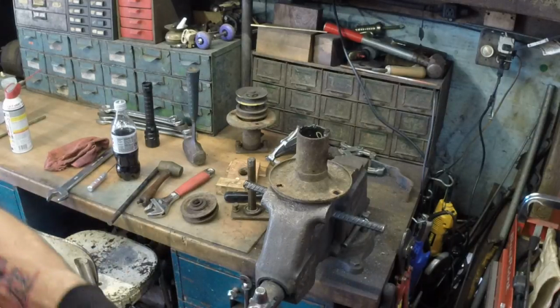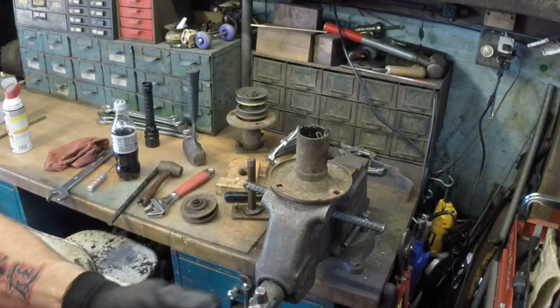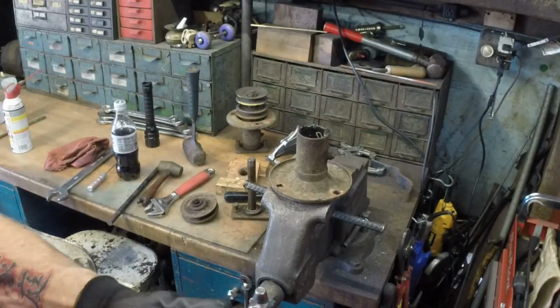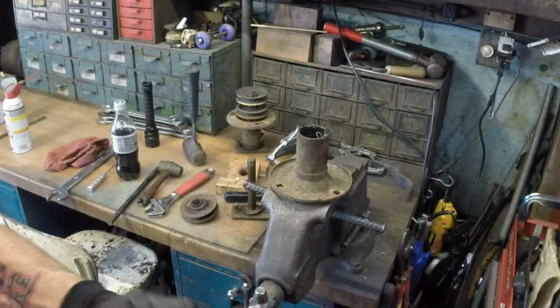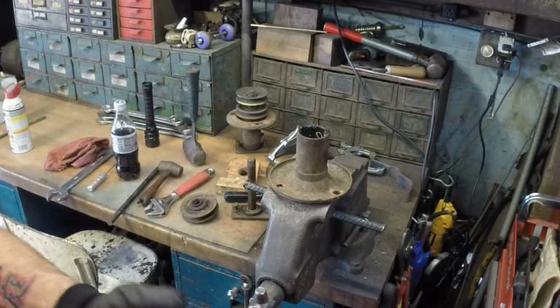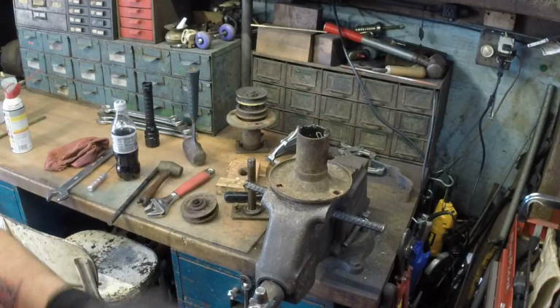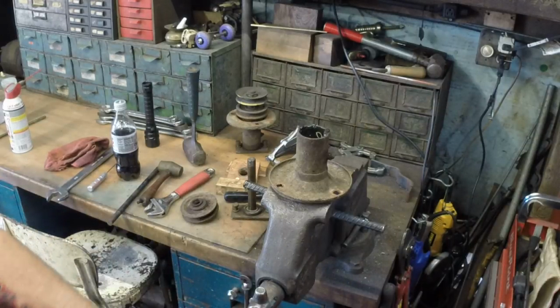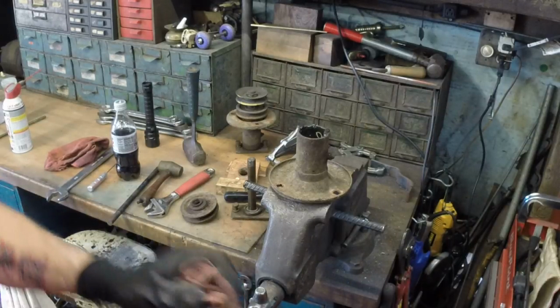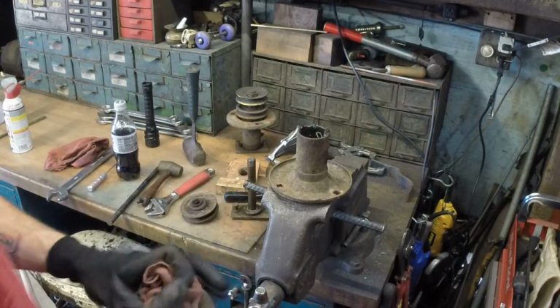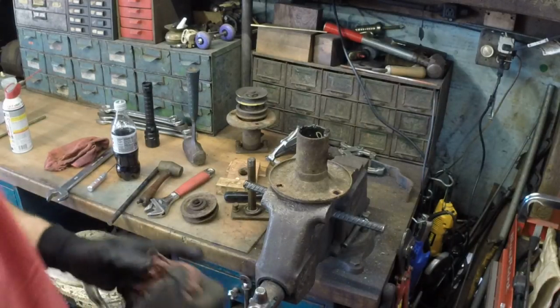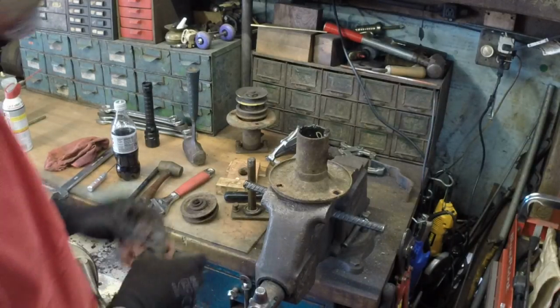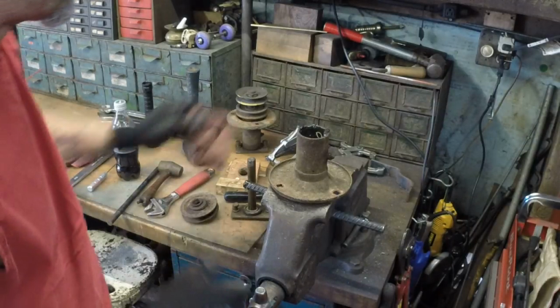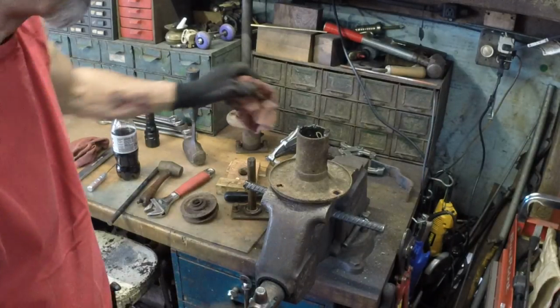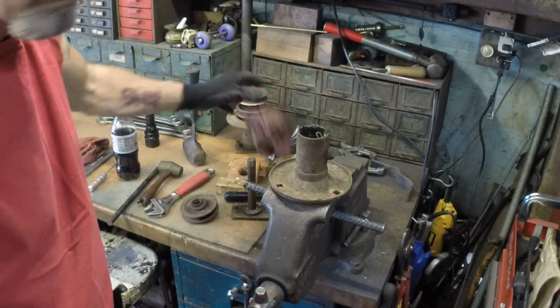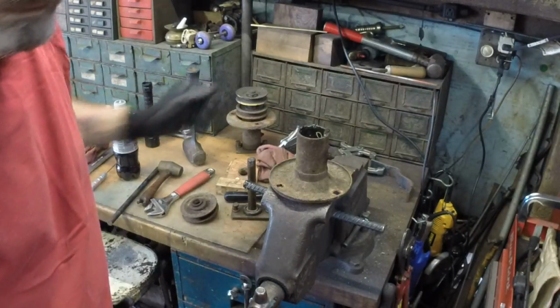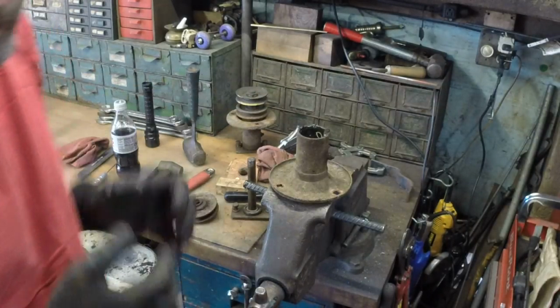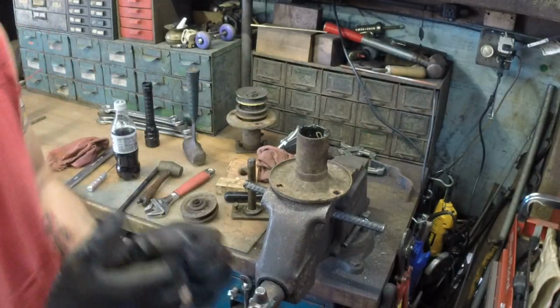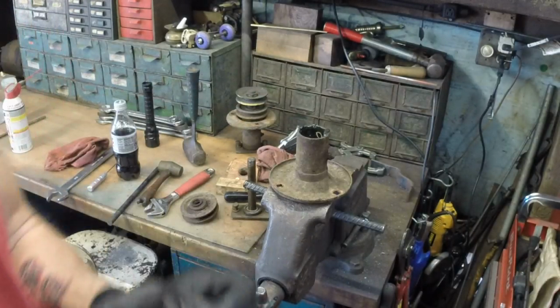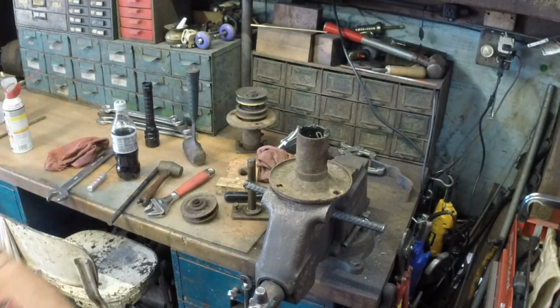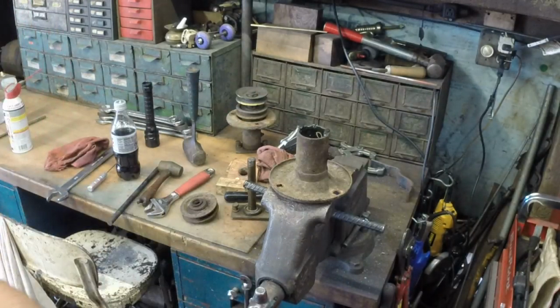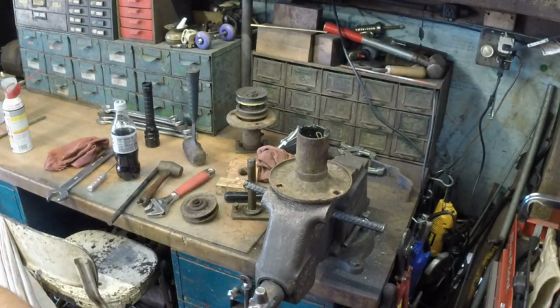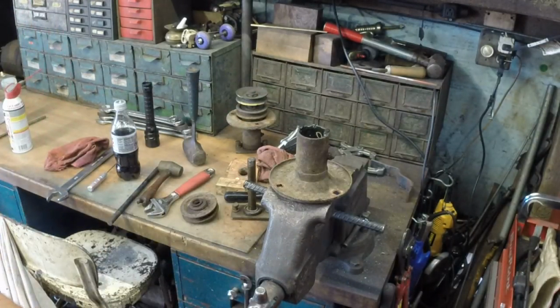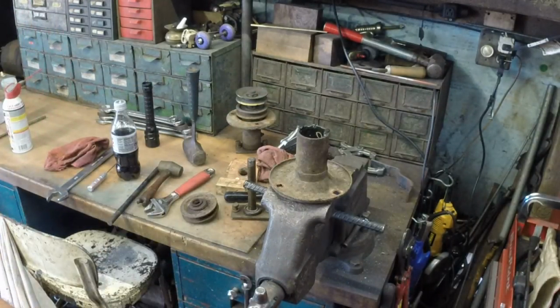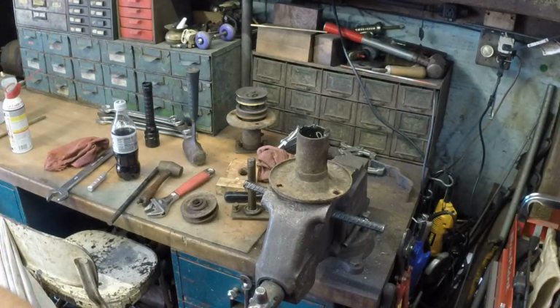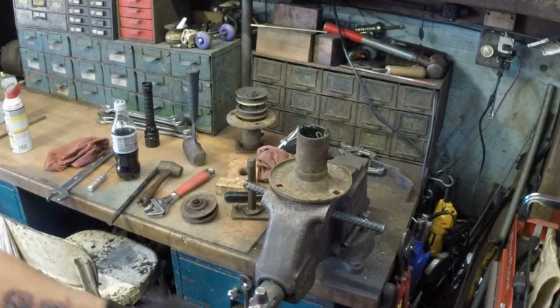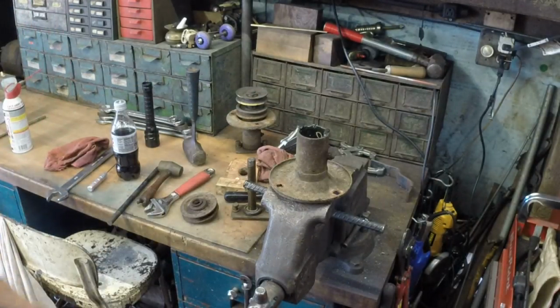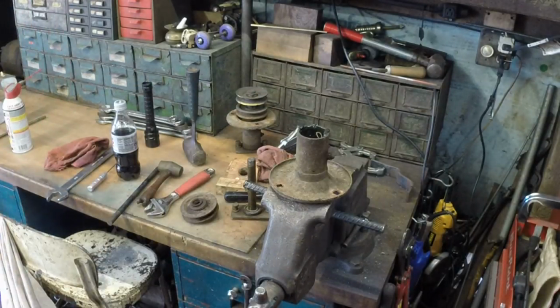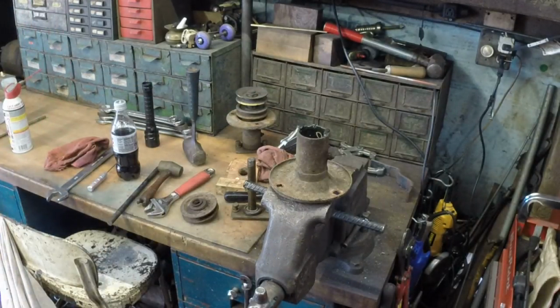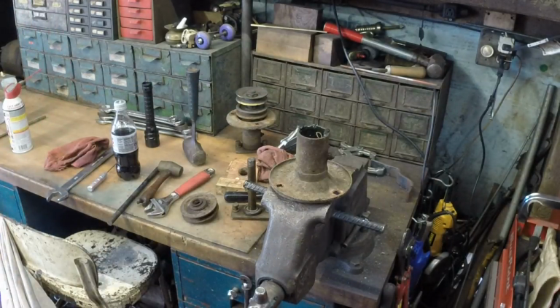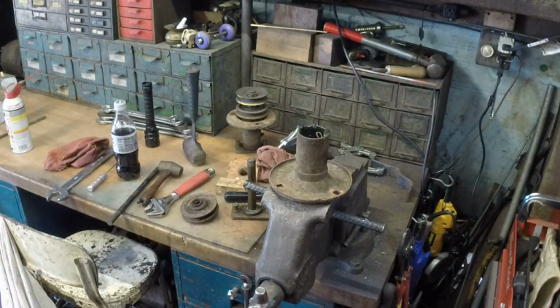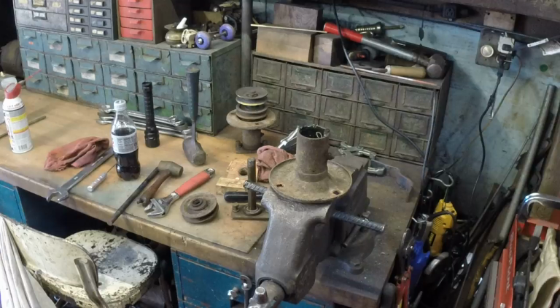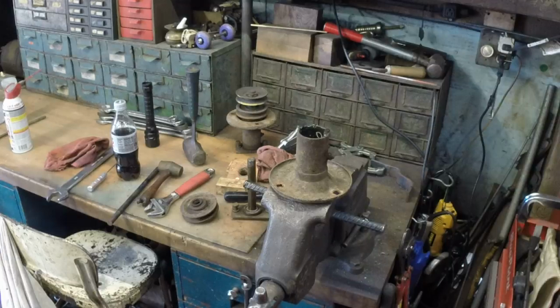Then I'll show you how to set the bearings and put the assembly all back together. Stay tuned for part three.